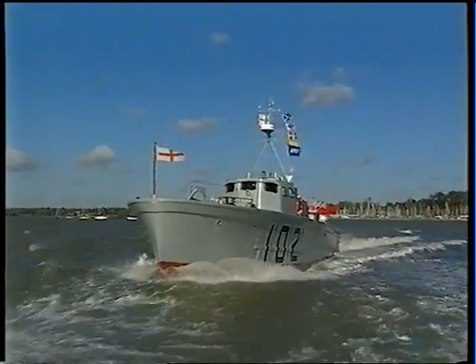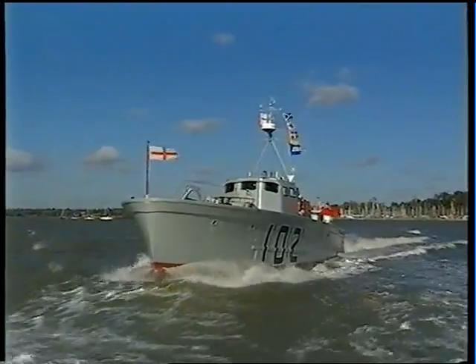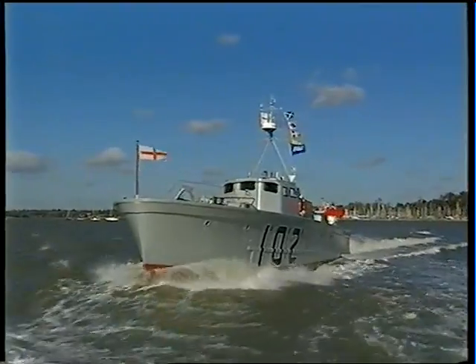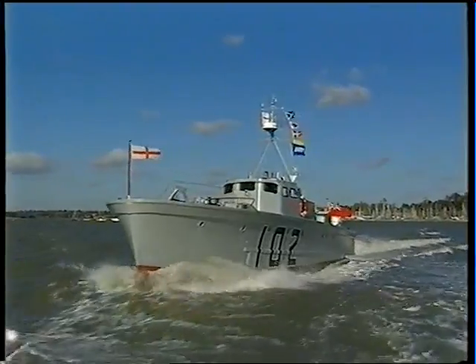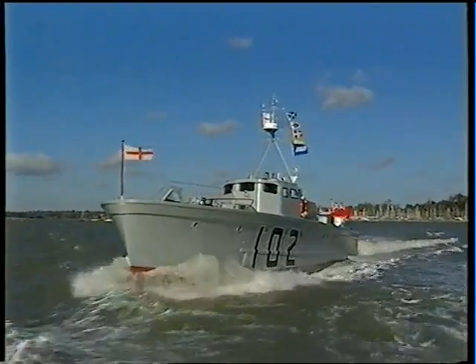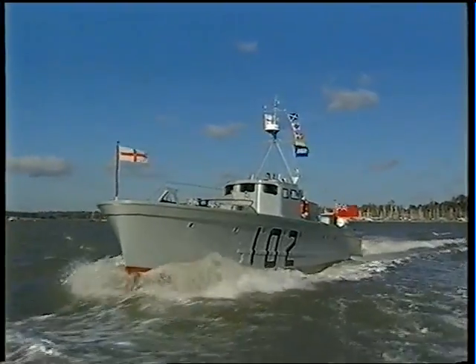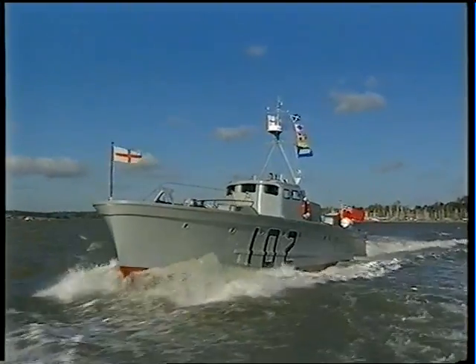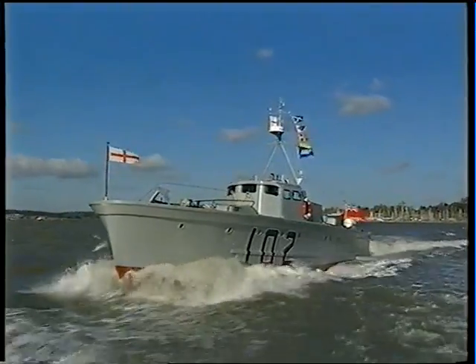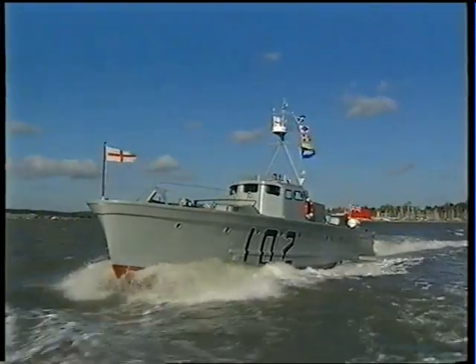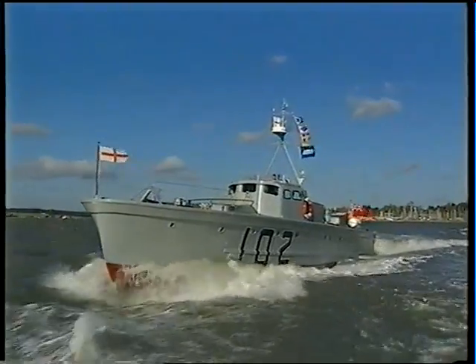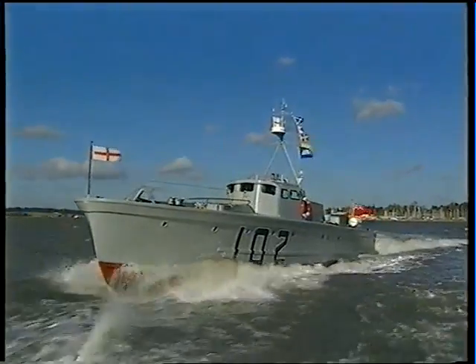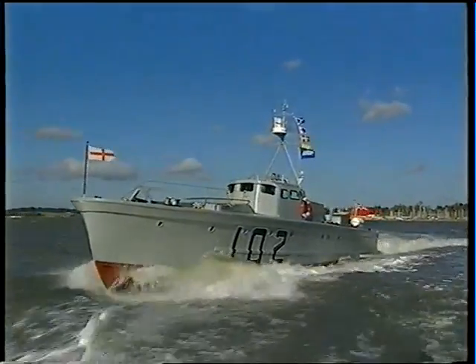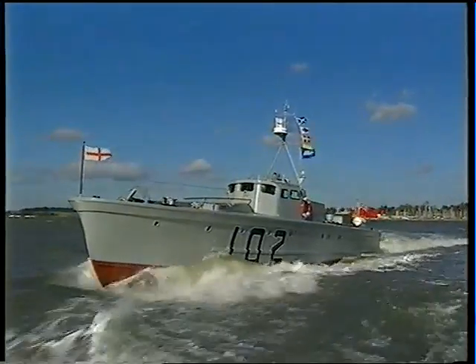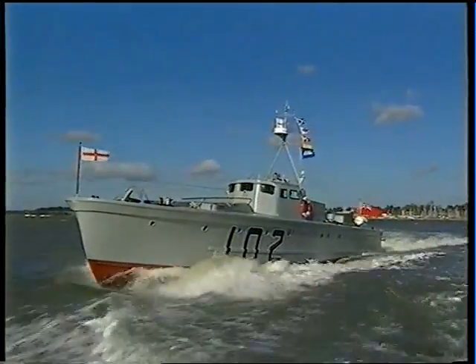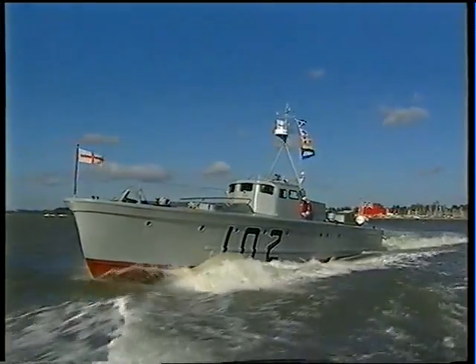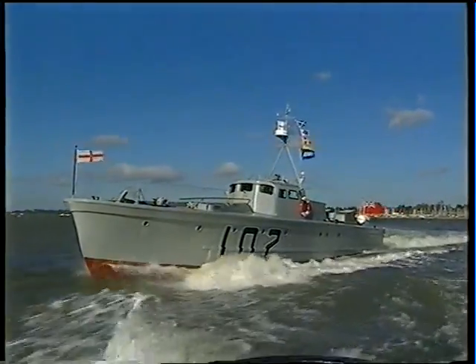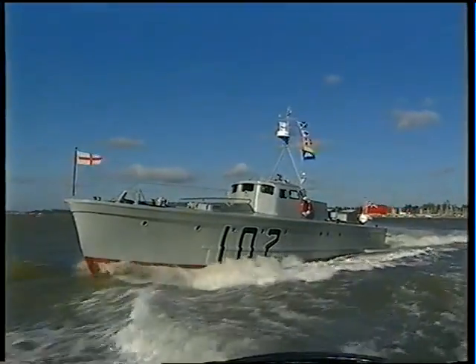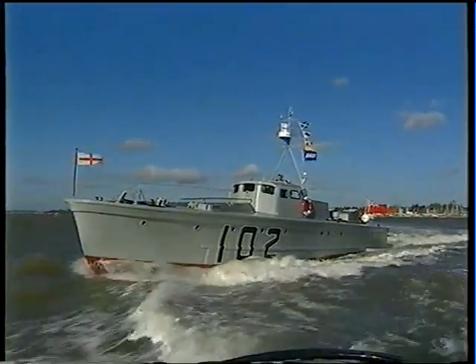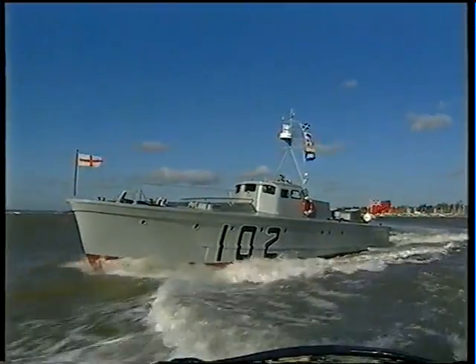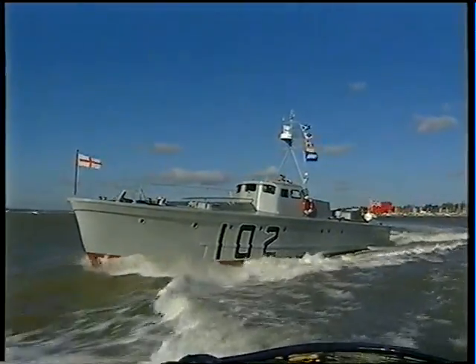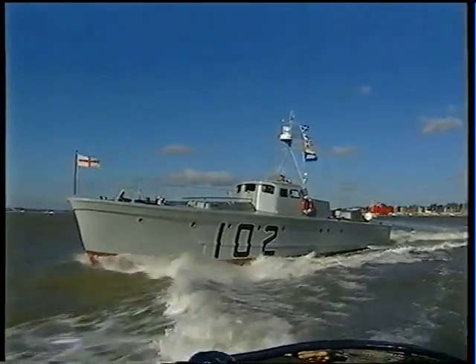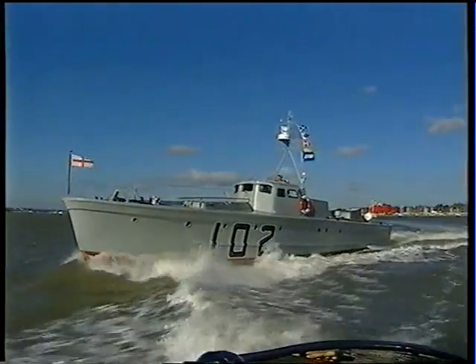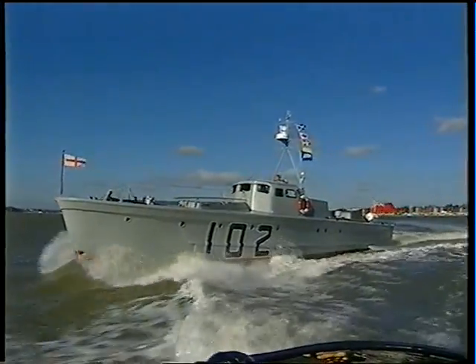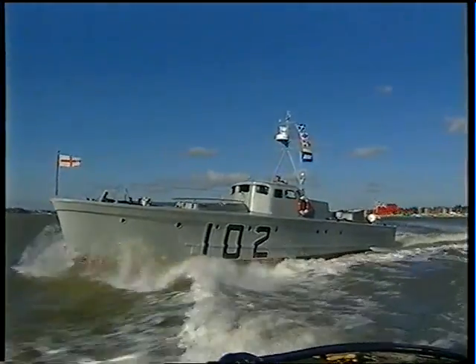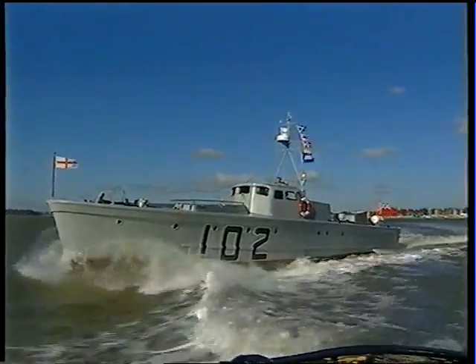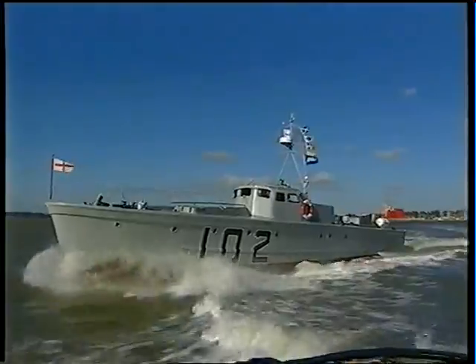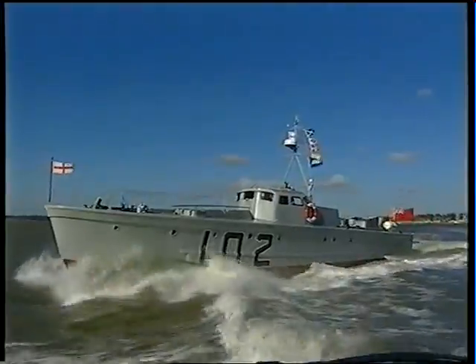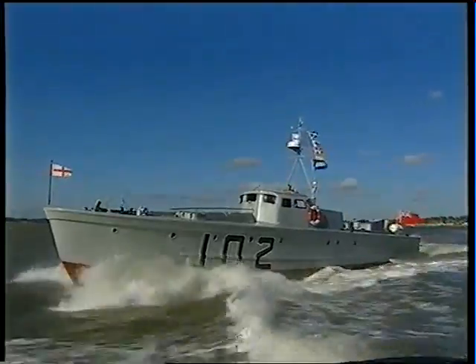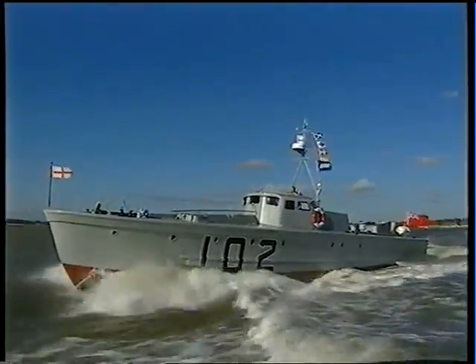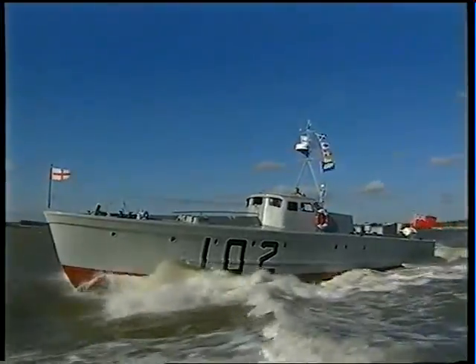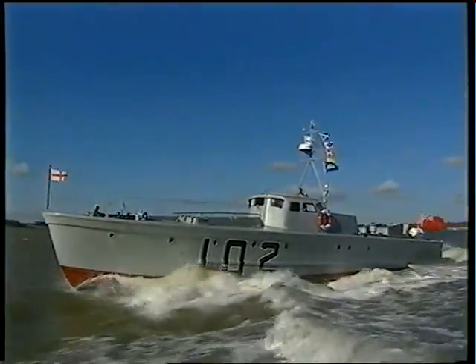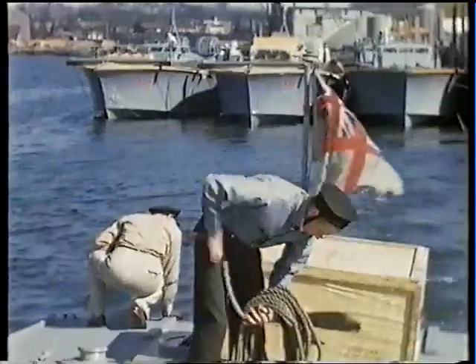At Ipswich, on the Orwell, a group of volunteers keeps alive the memory of Britain's wartime fast boats.